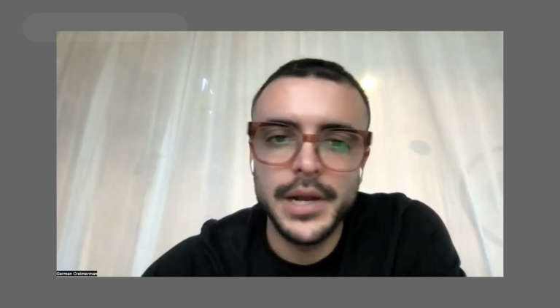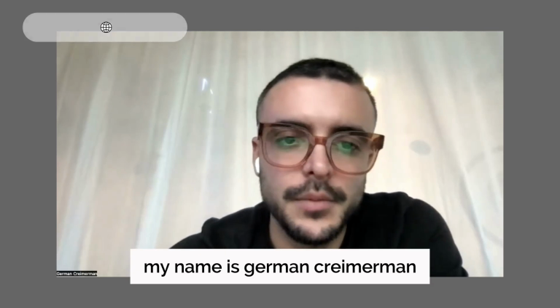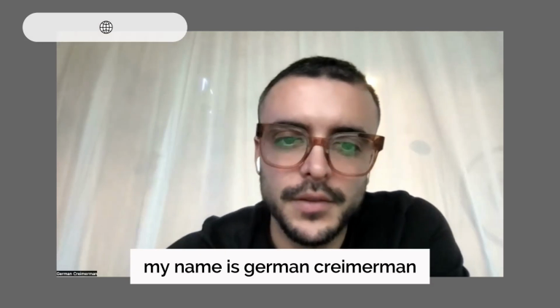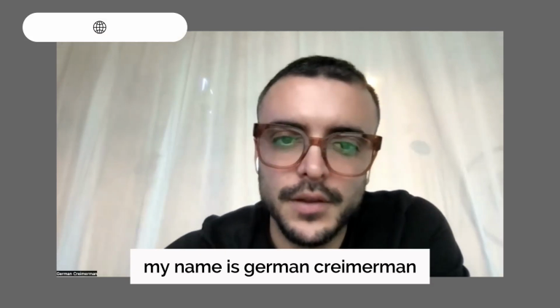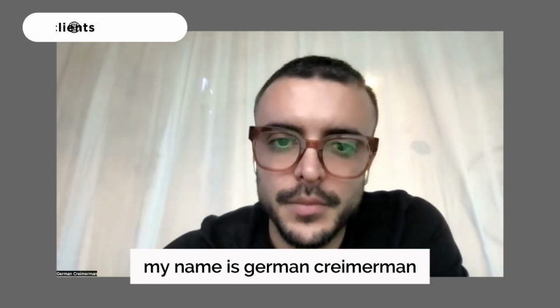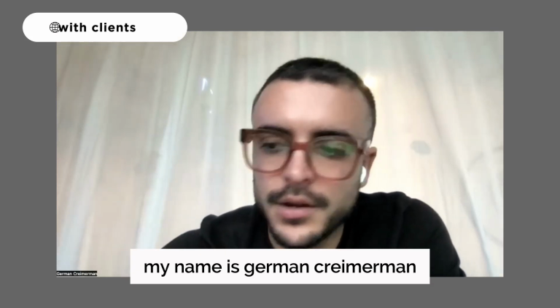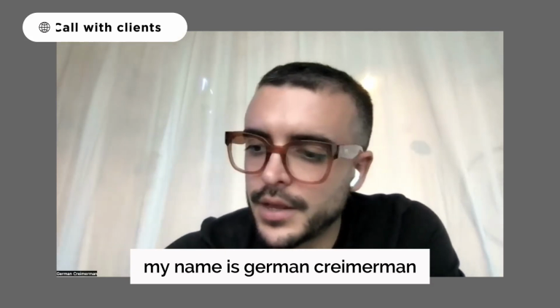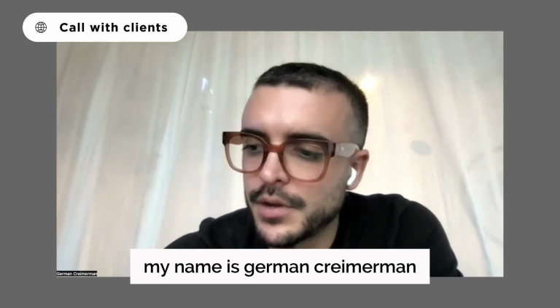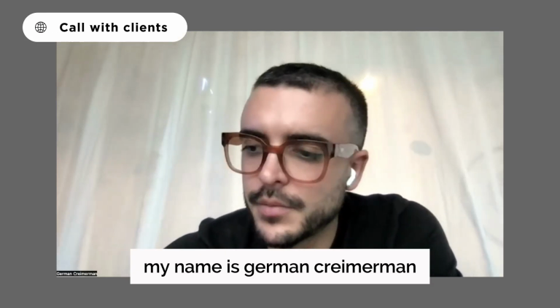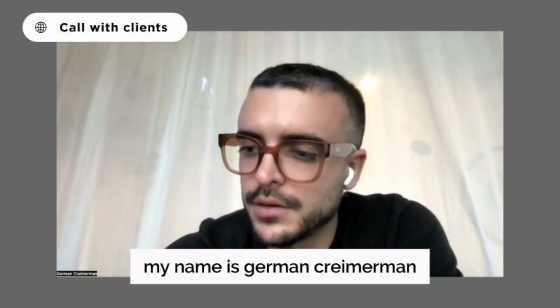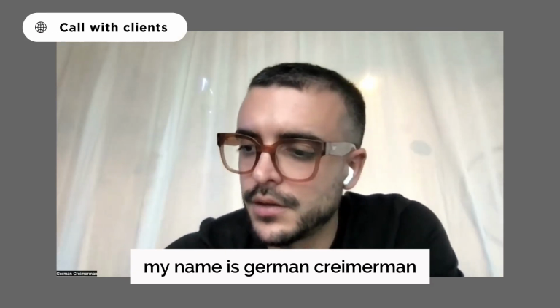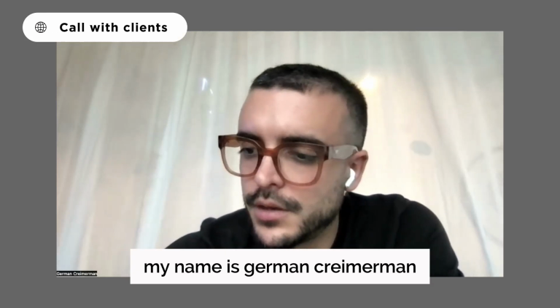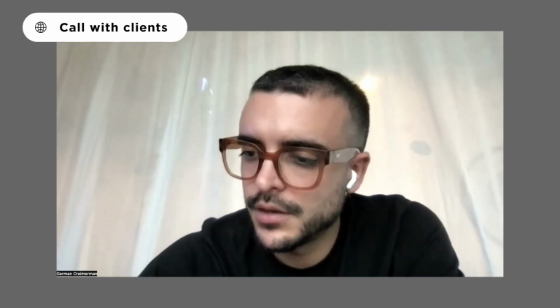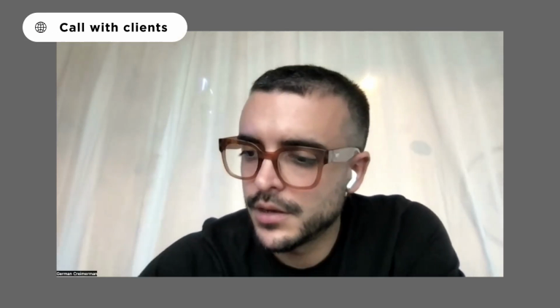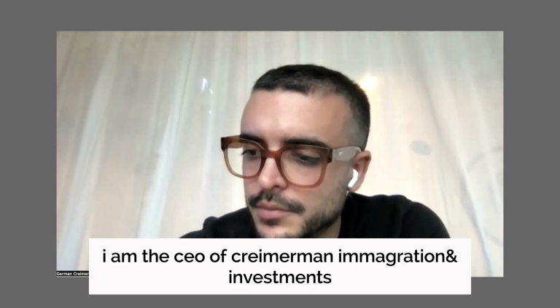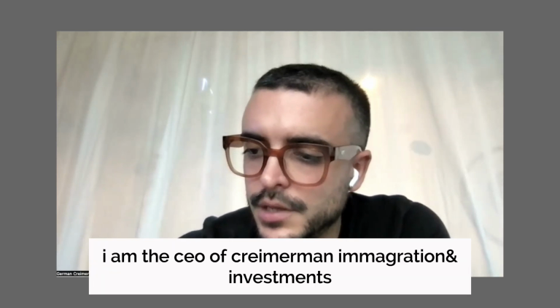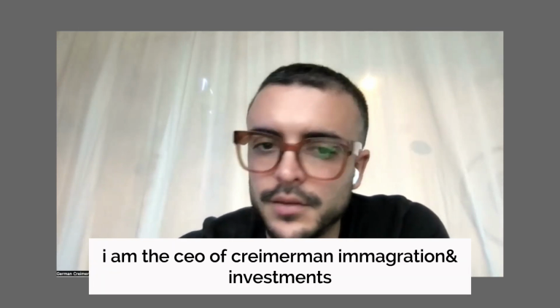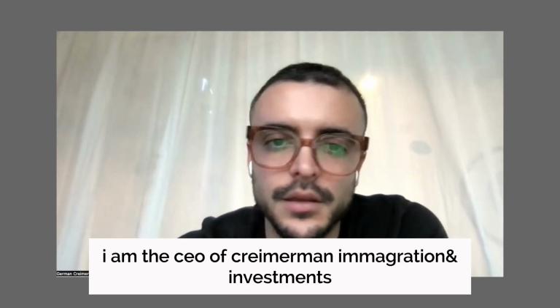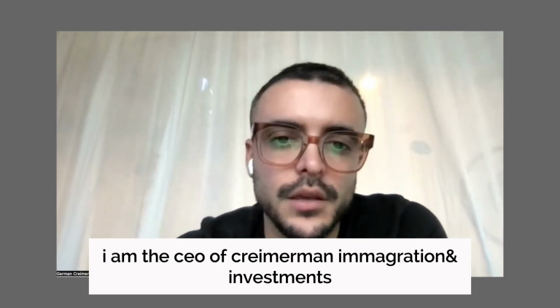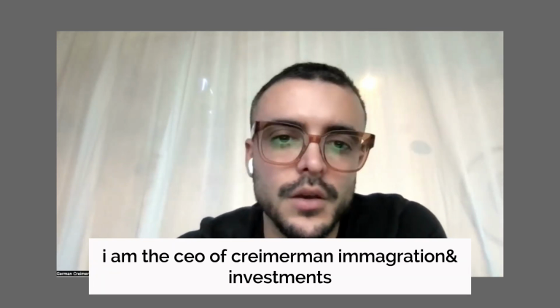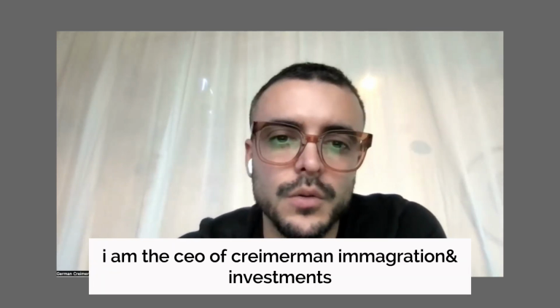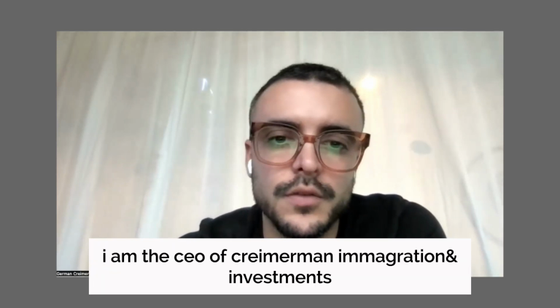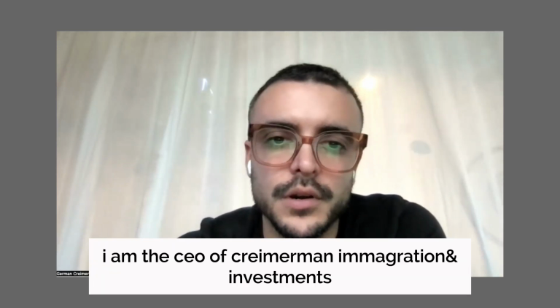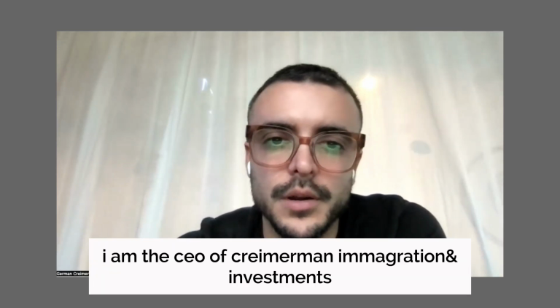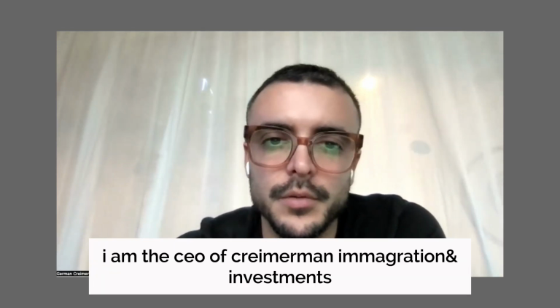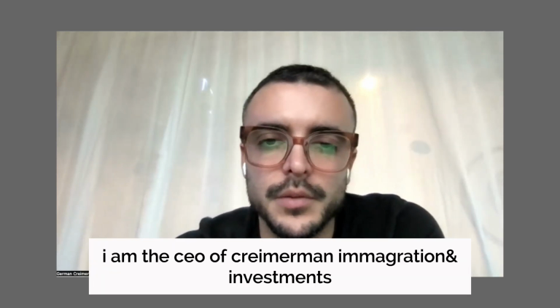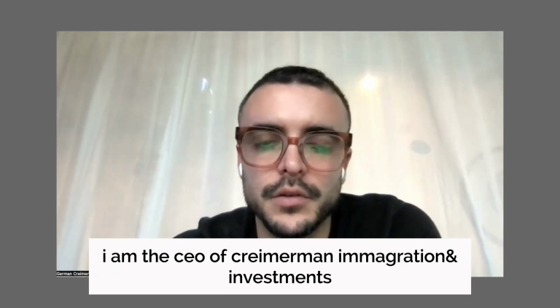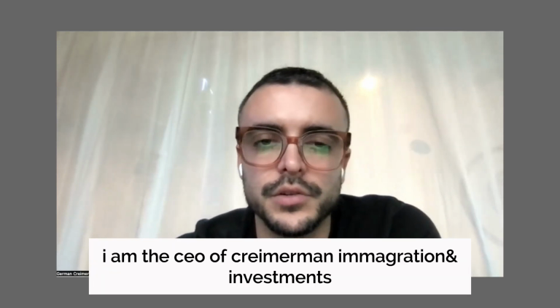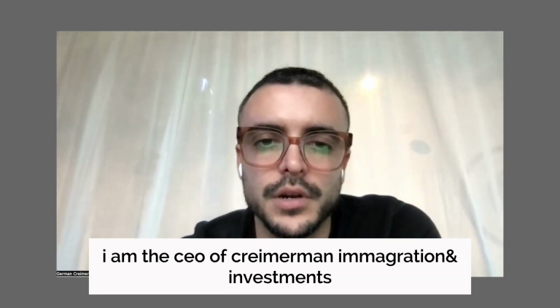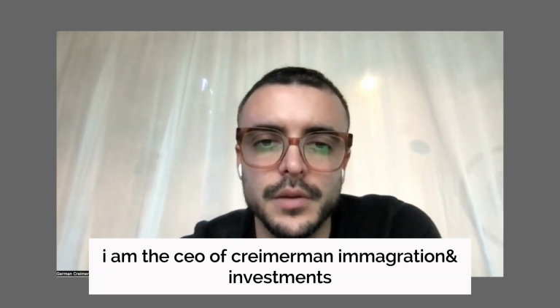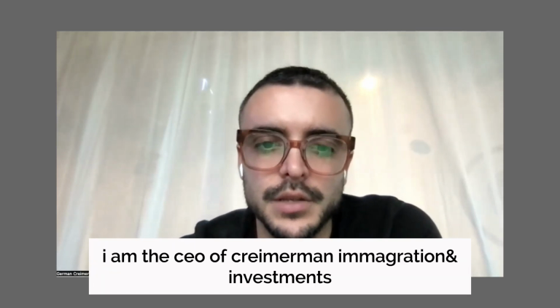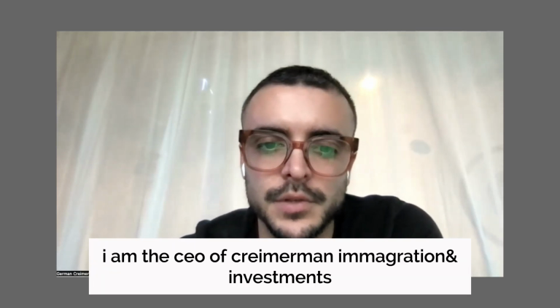My name is Germán Kramerman. I am the CEO of Kramerman Immigration and Investment.